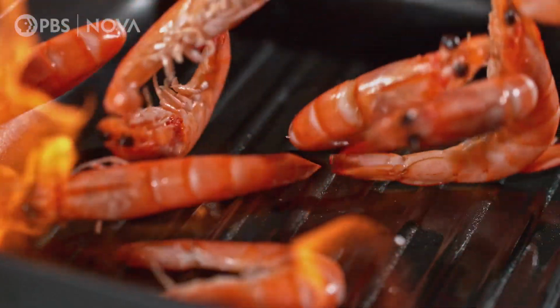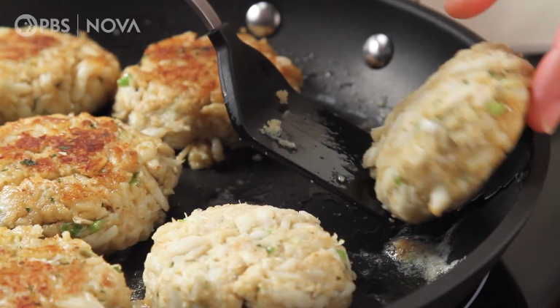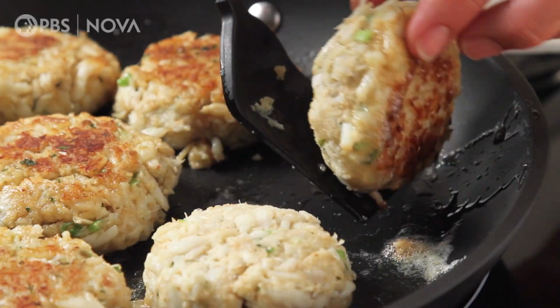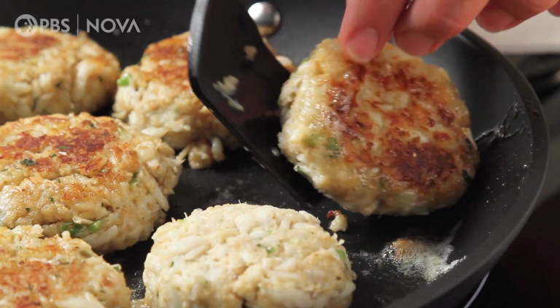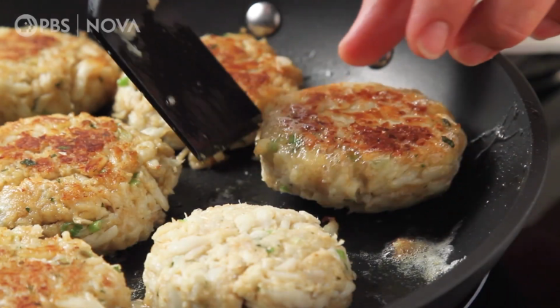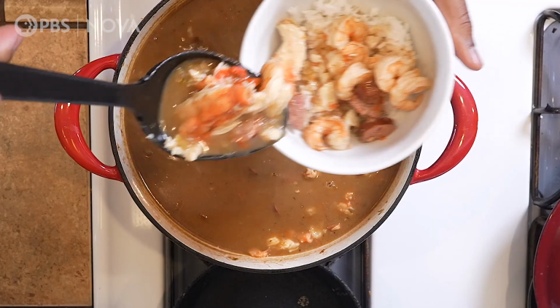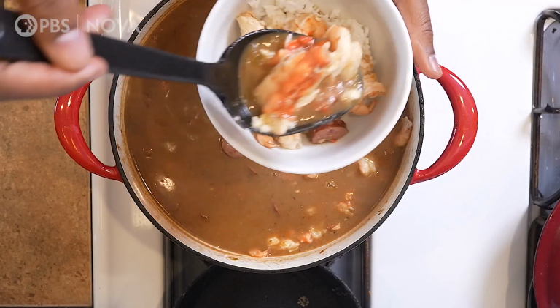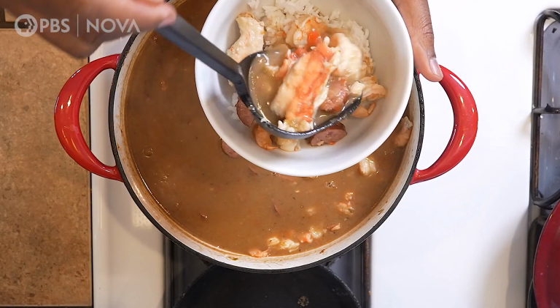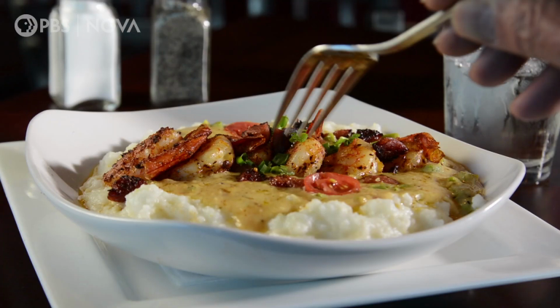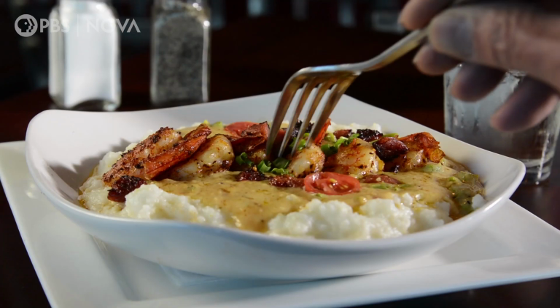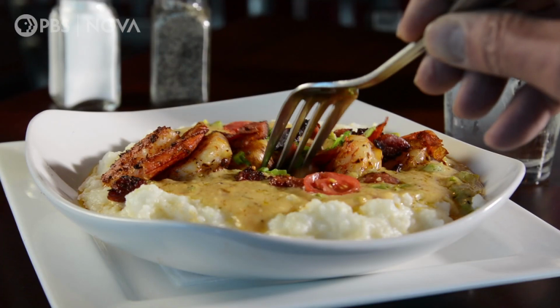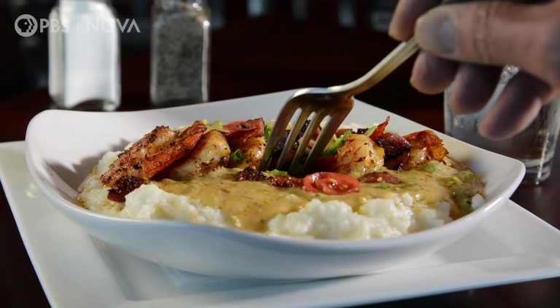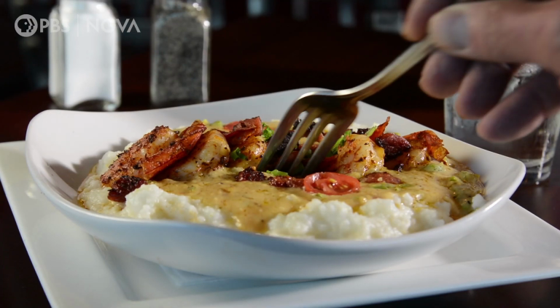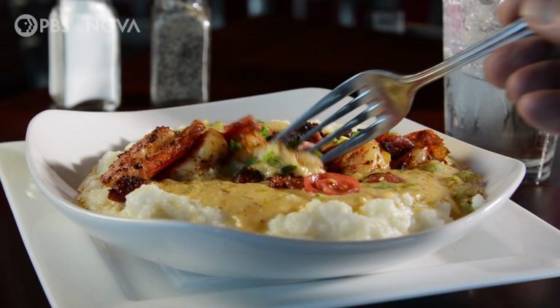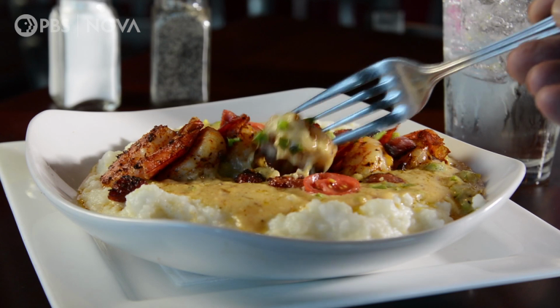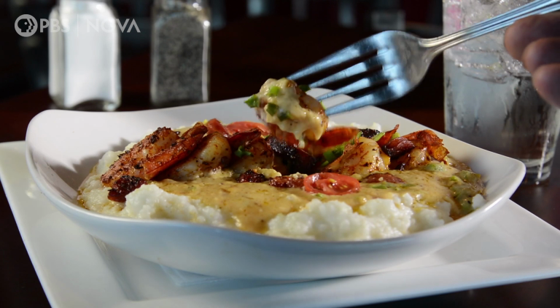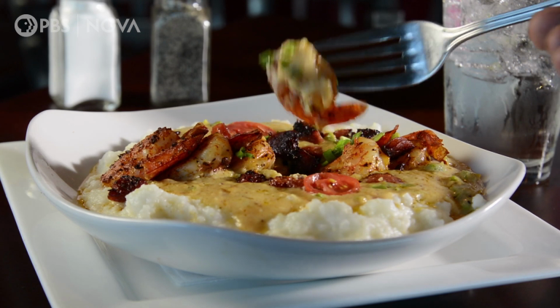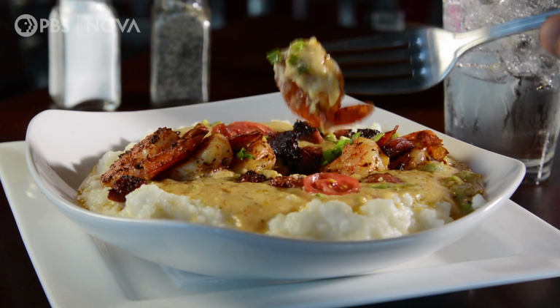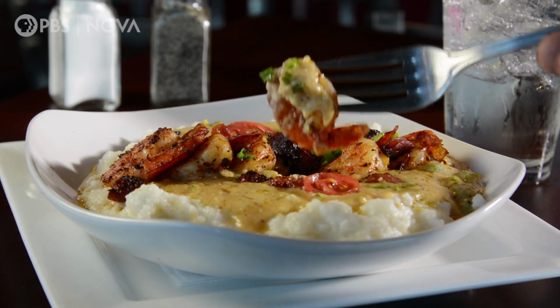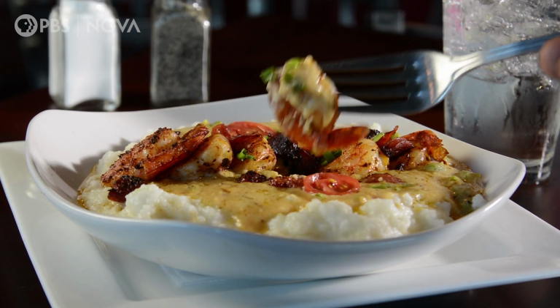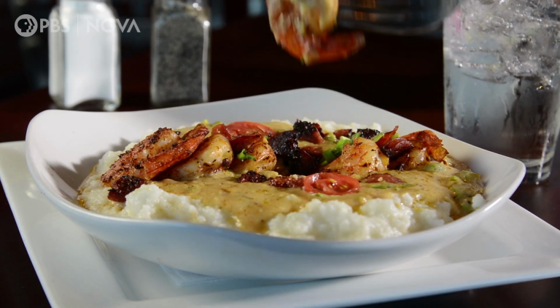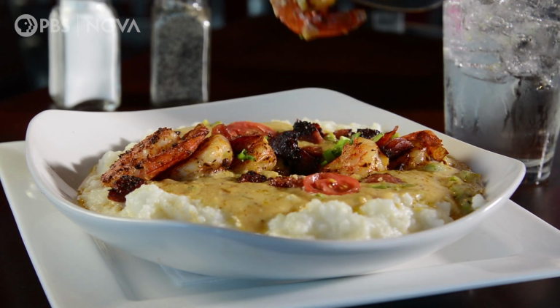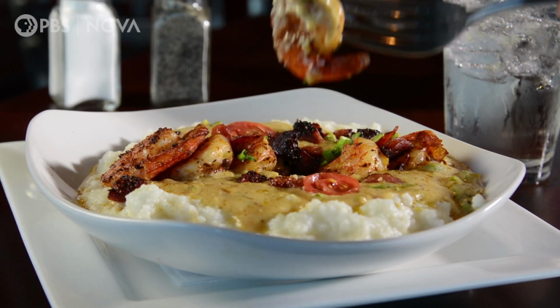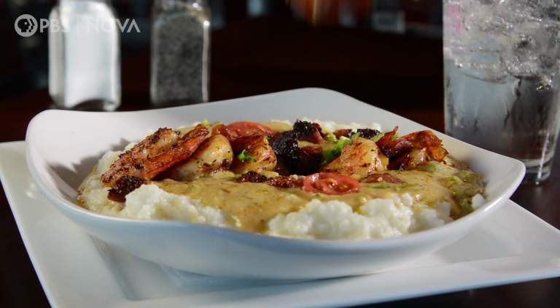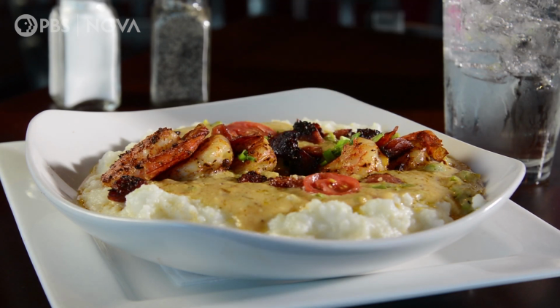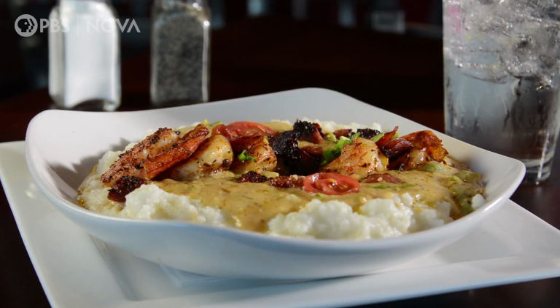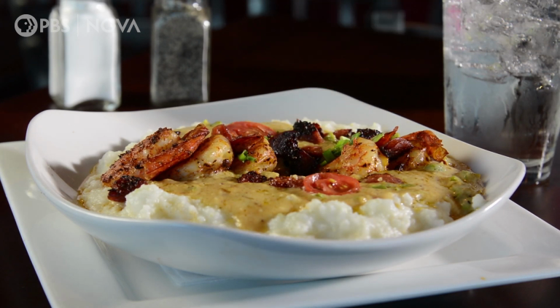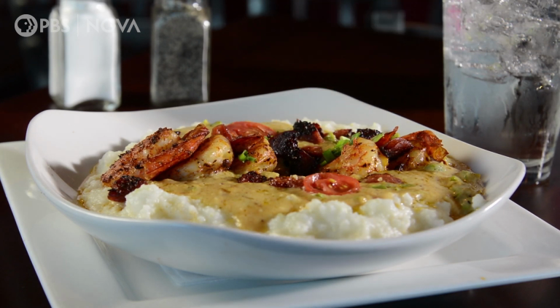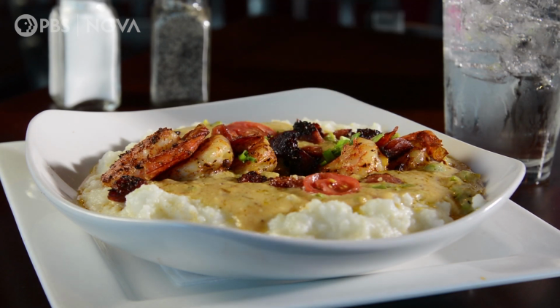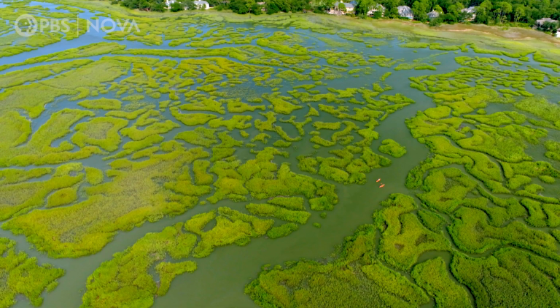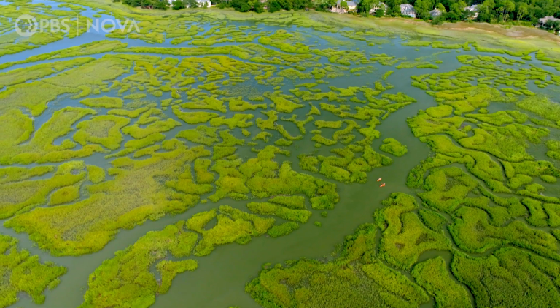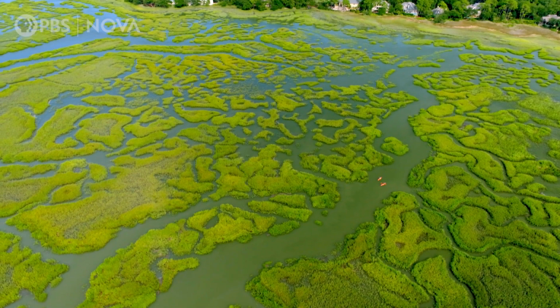Crab cakes, gumbo, shrimp and grits. A lot of seafood depends on something easy to overlook: salt marsh.